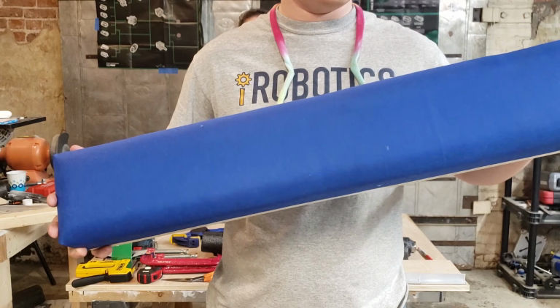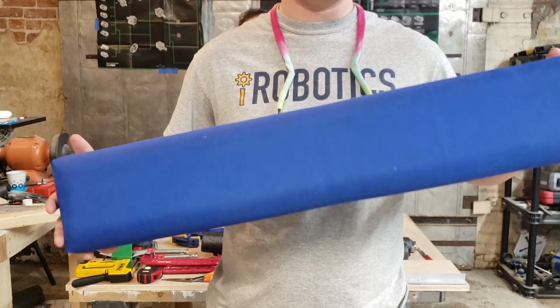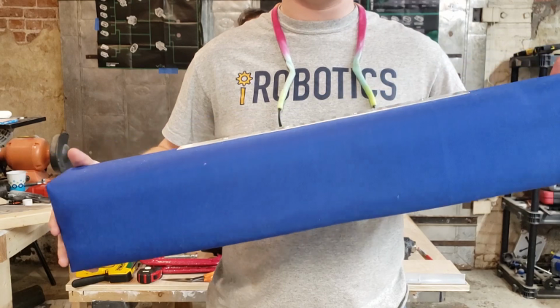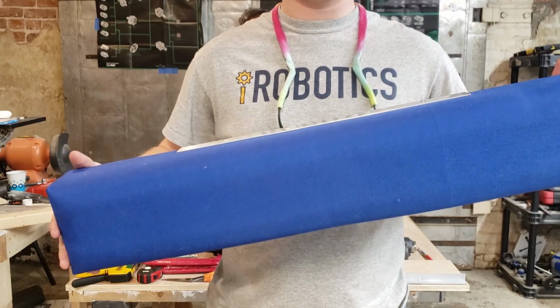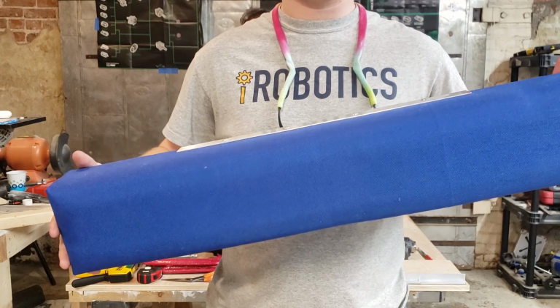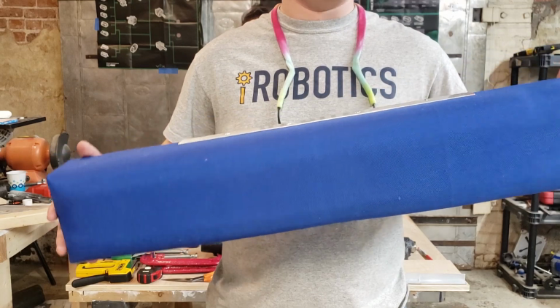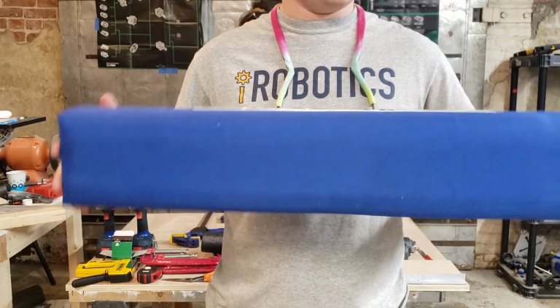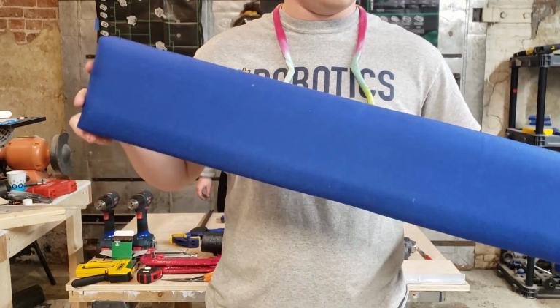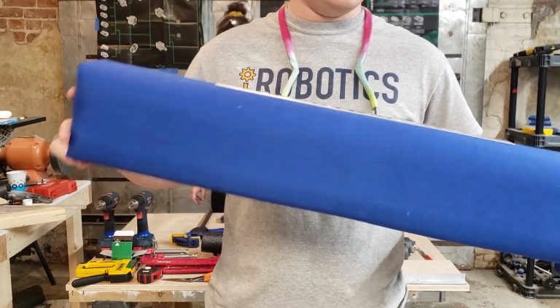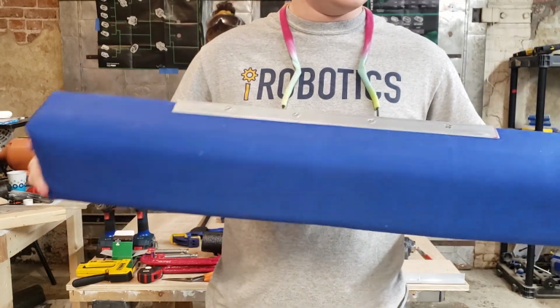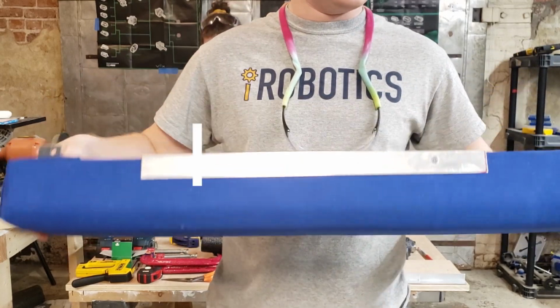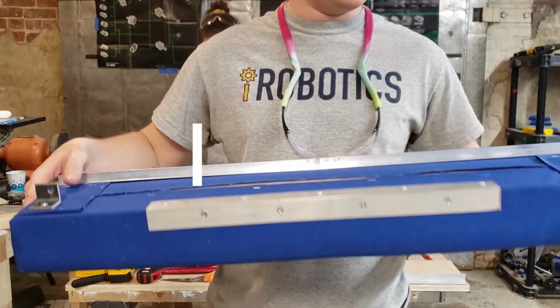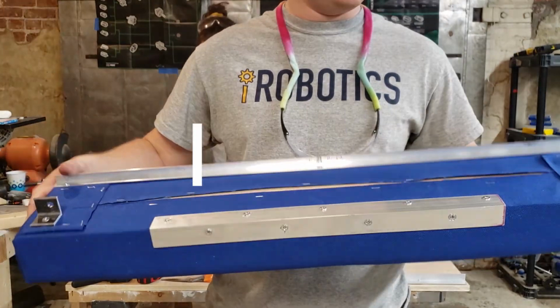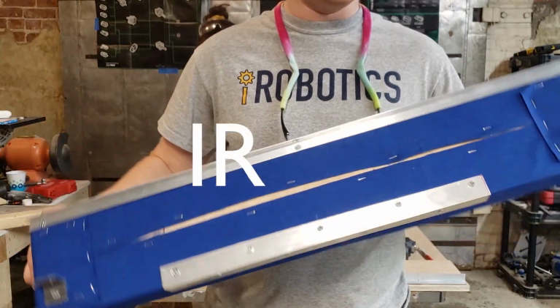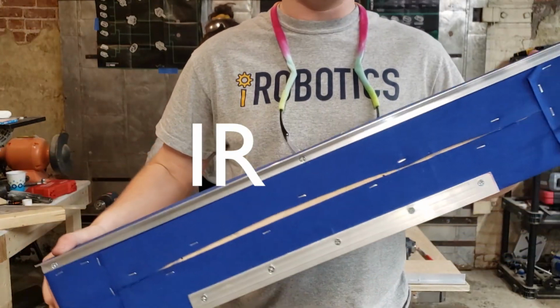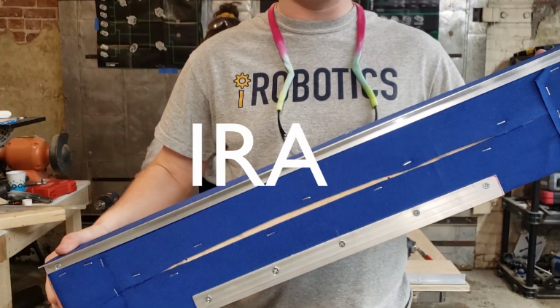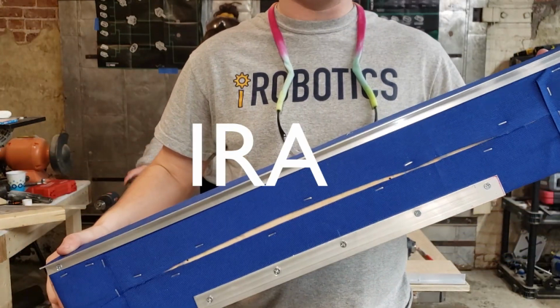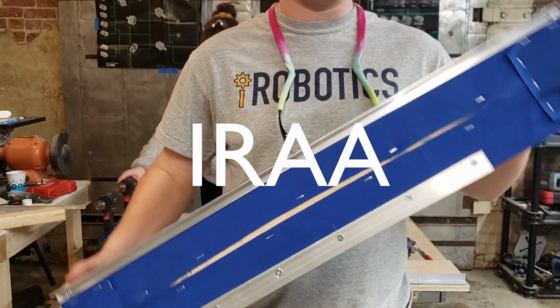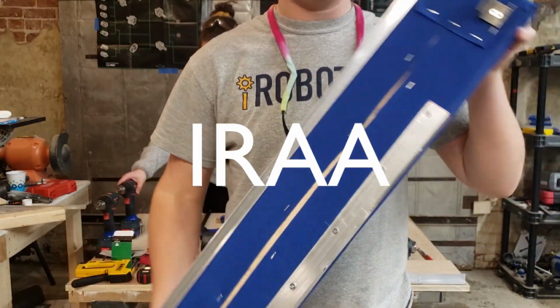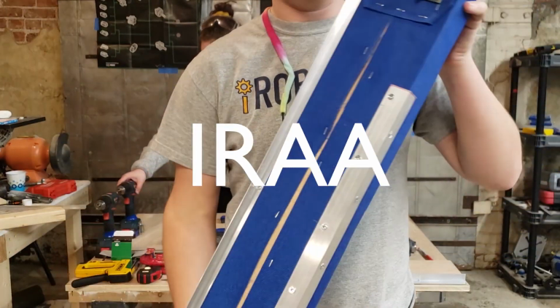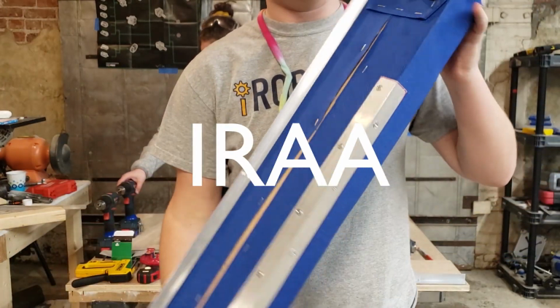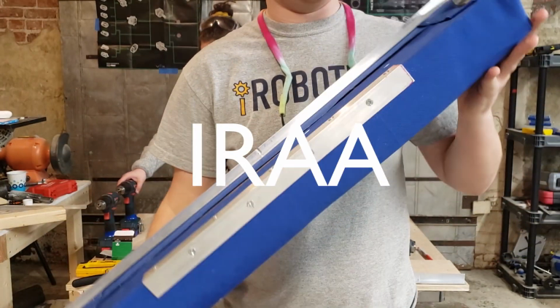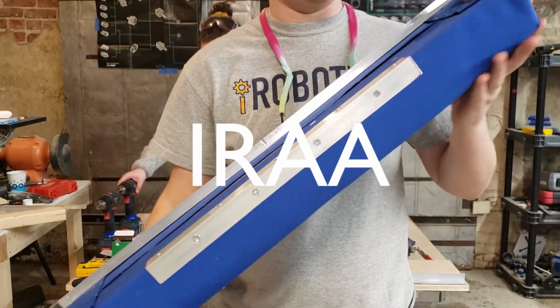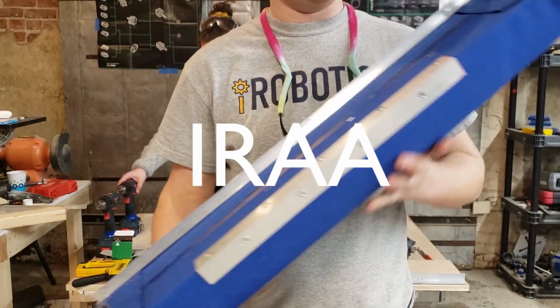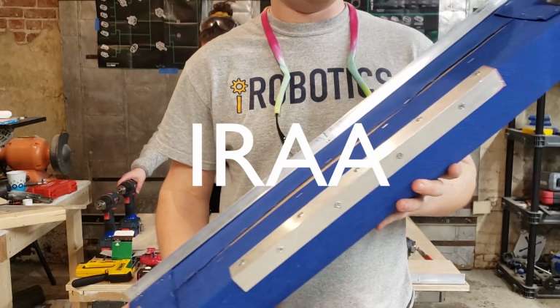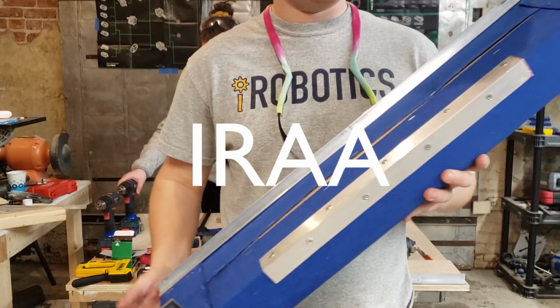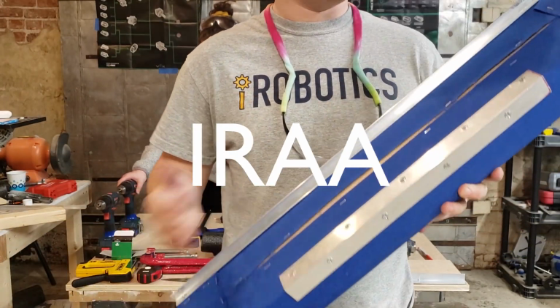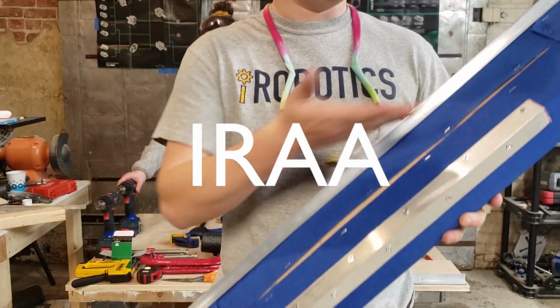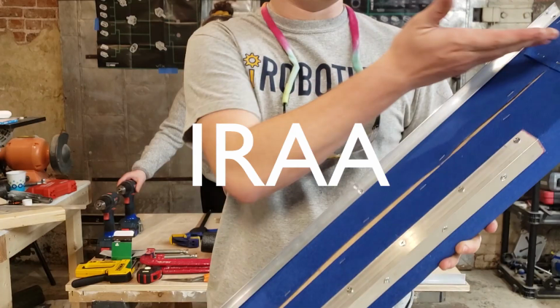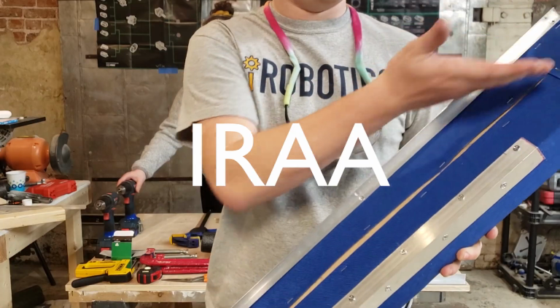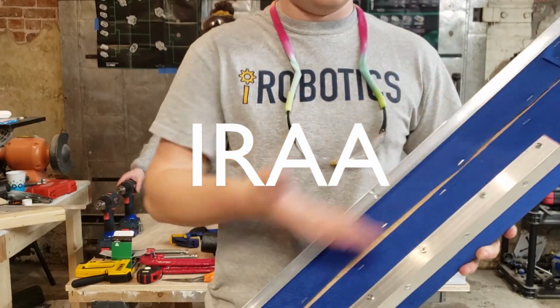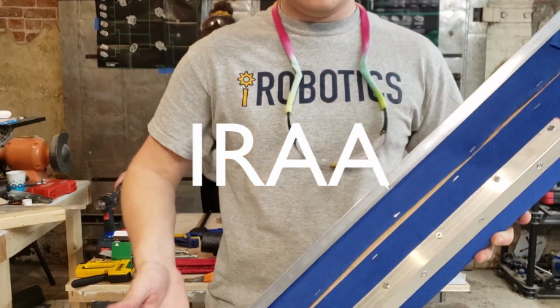Hi there, we're the Illini Robotics Alumni Association and we're here to show you how to make bumpers.